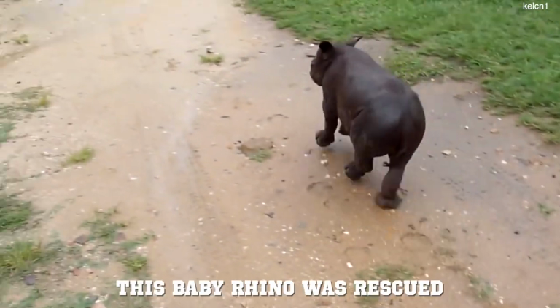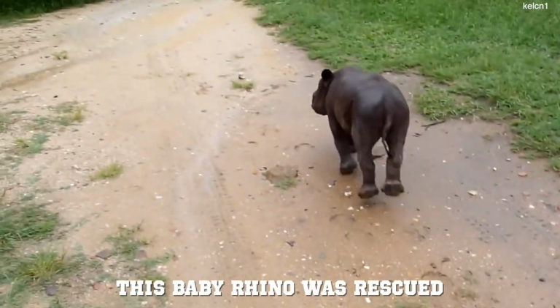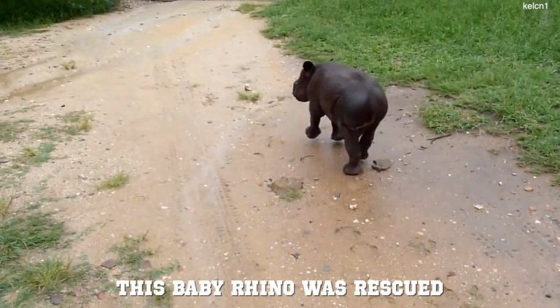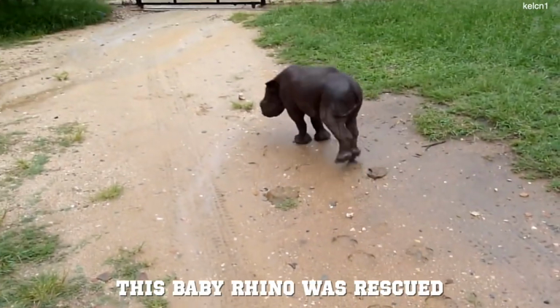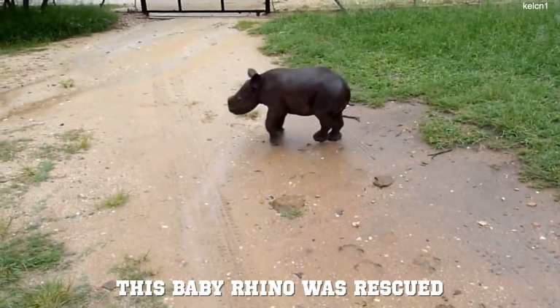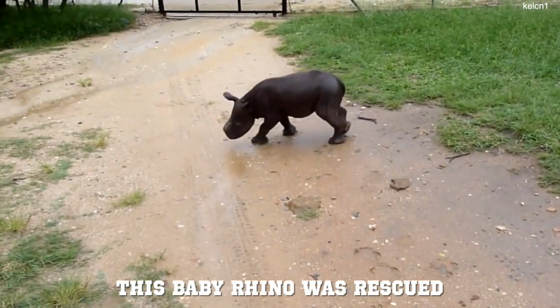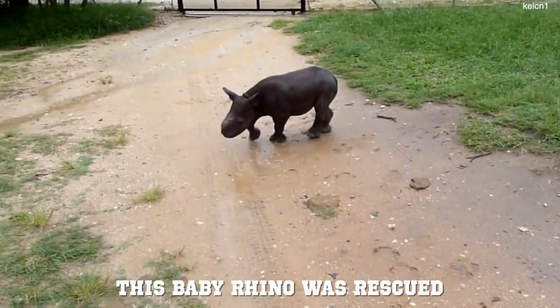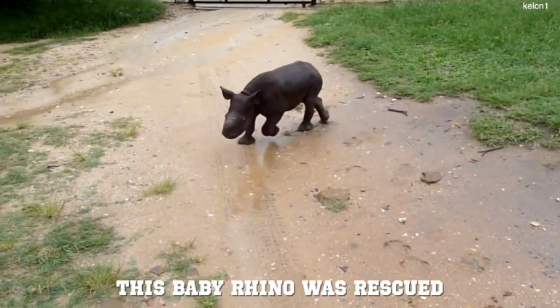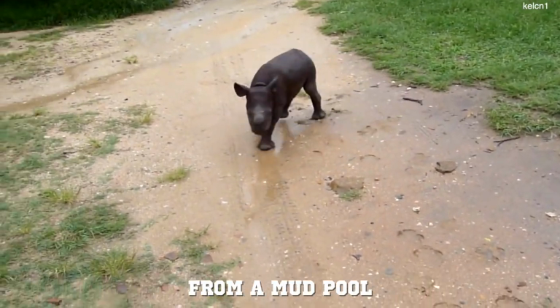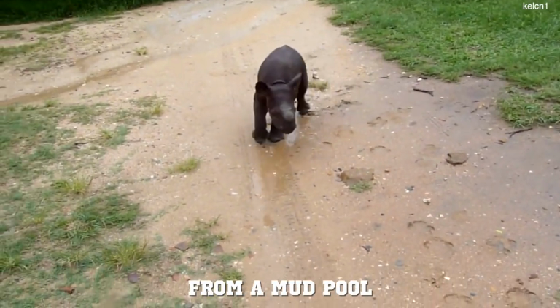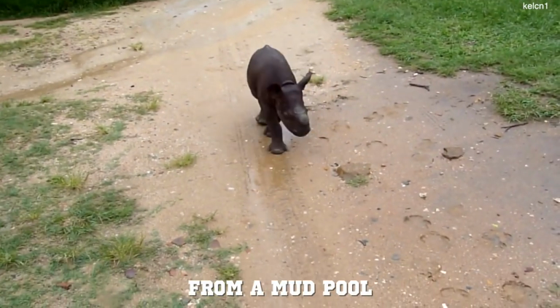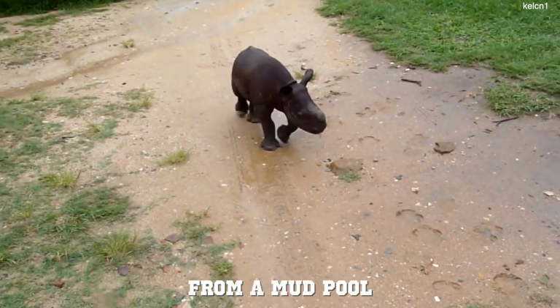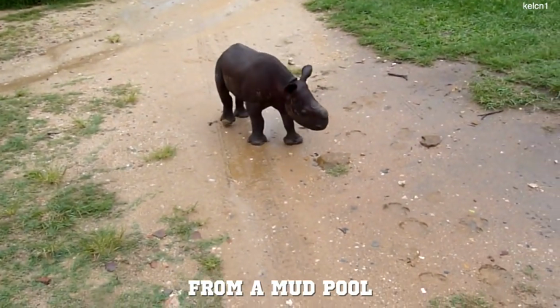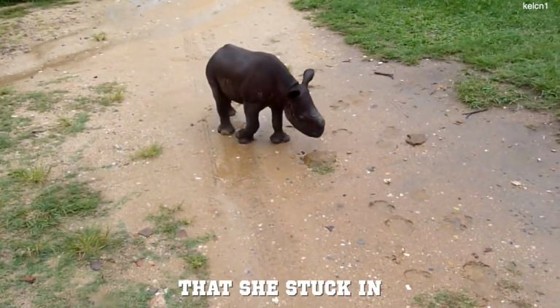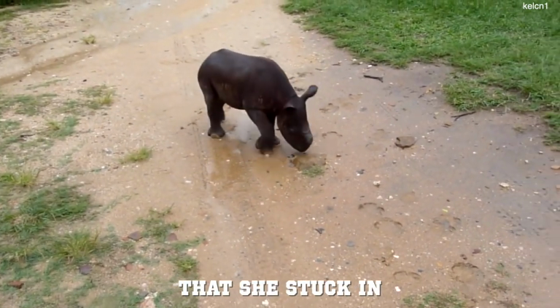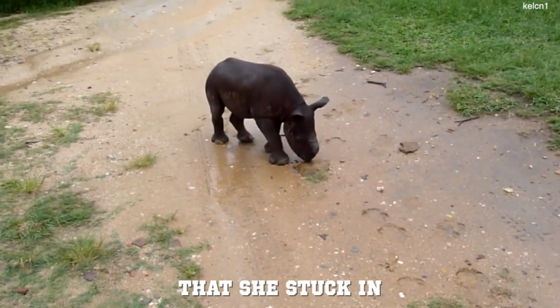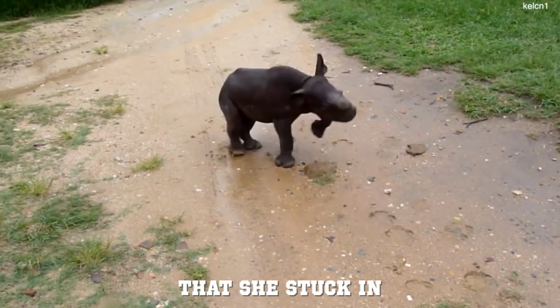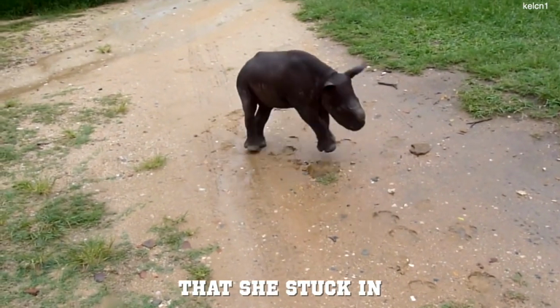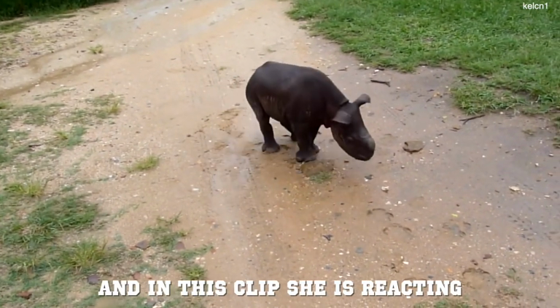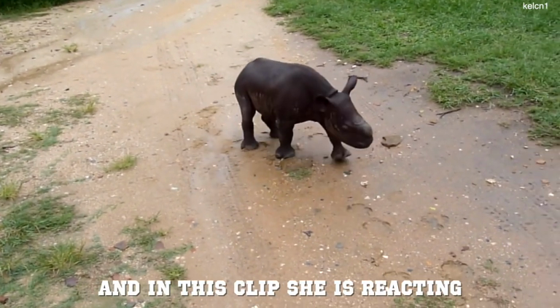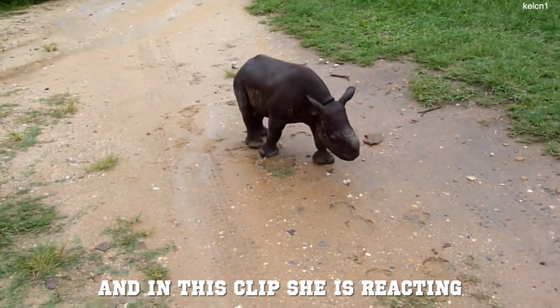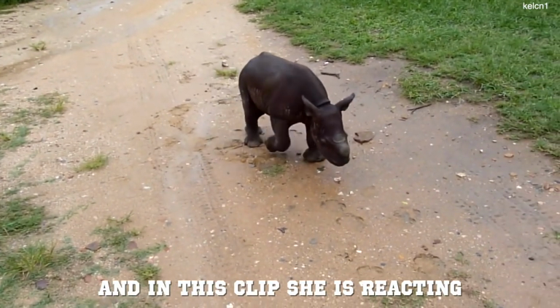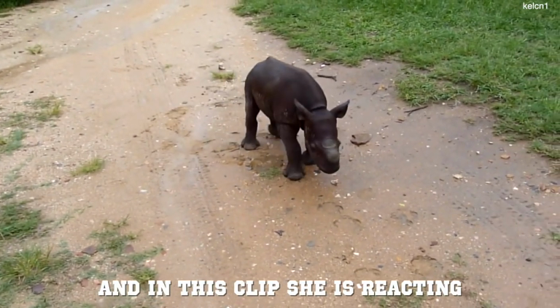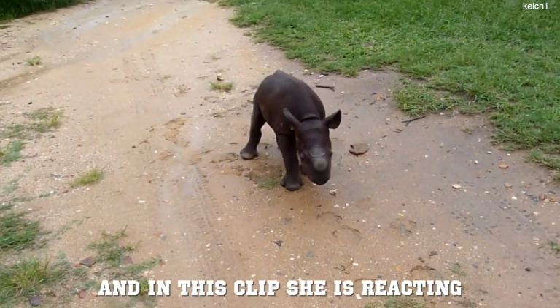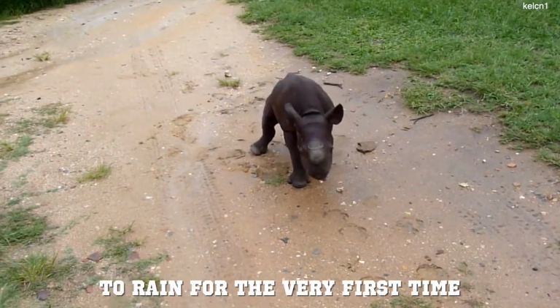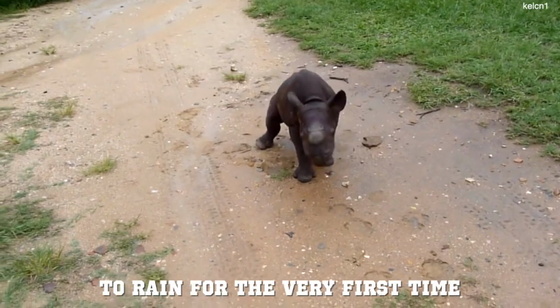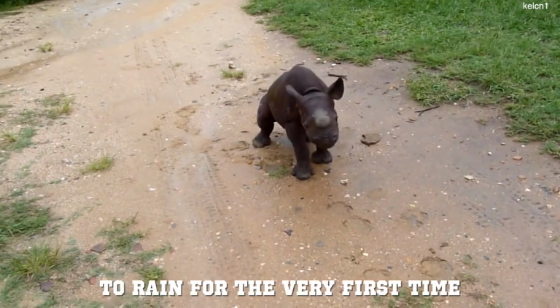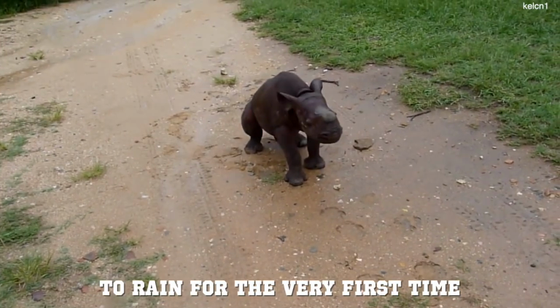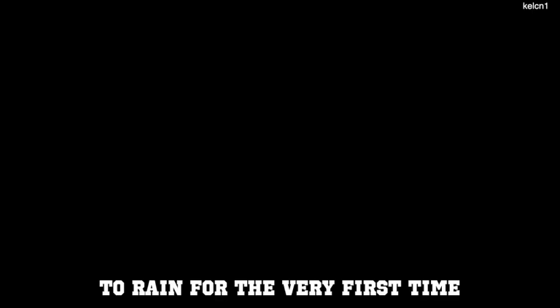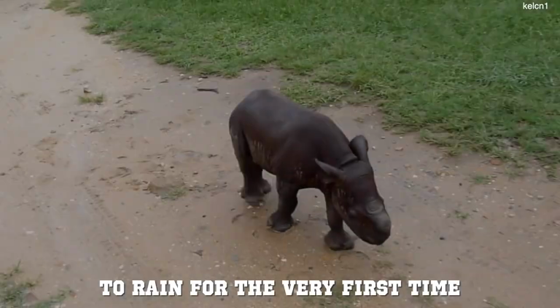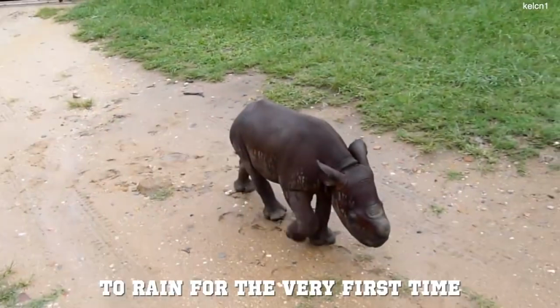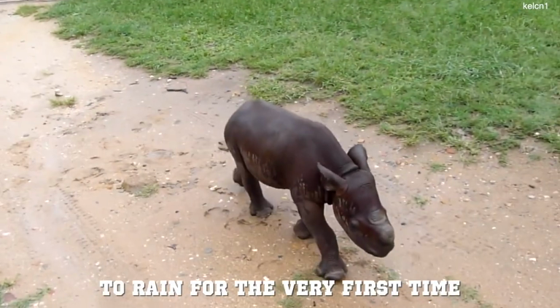This baby rhino was rescued from a mud pool that she was stuck in, and in this clip she is reacting to rain for the very first time.